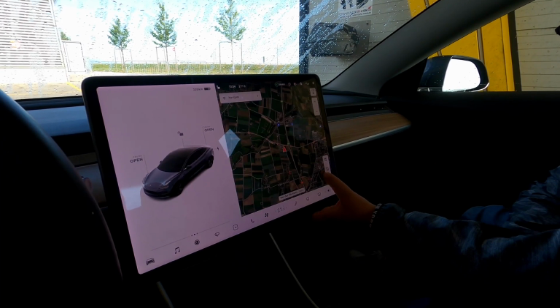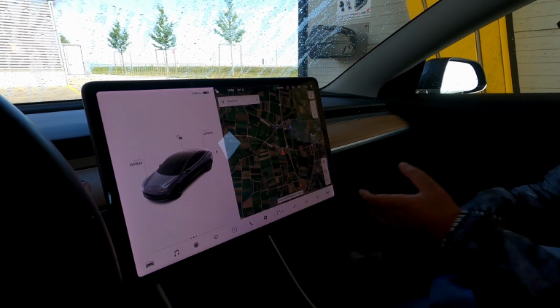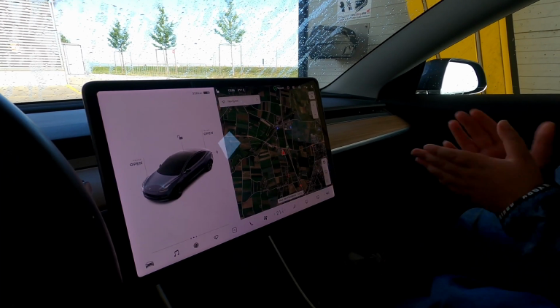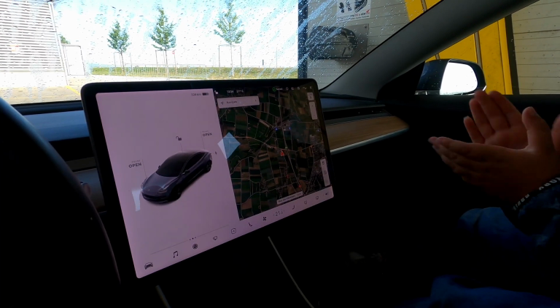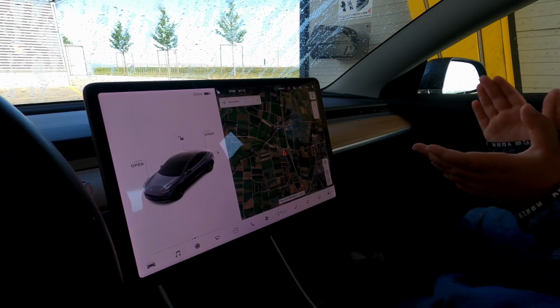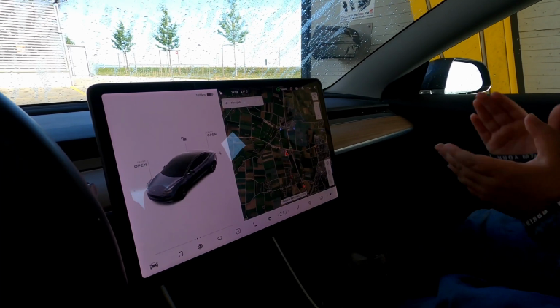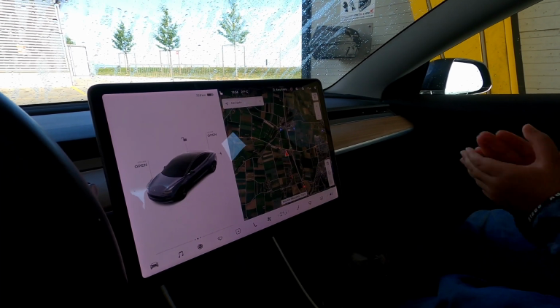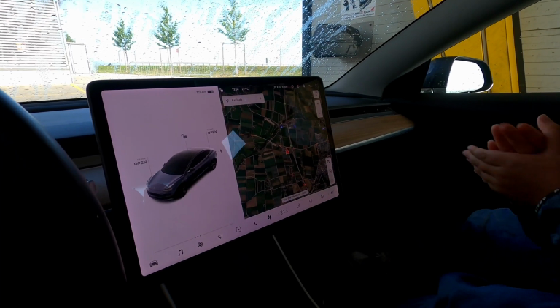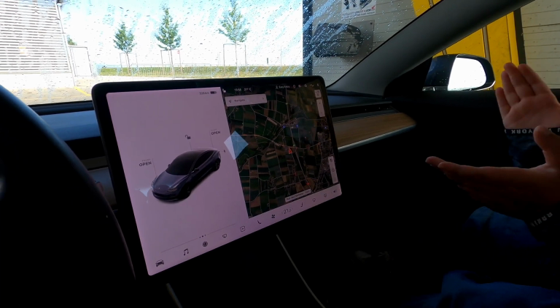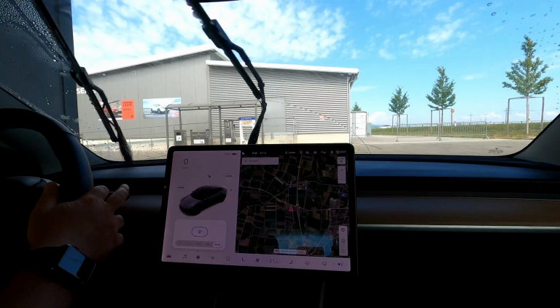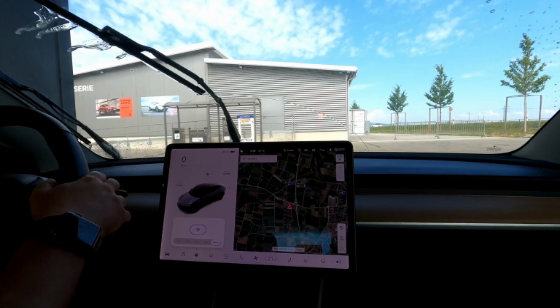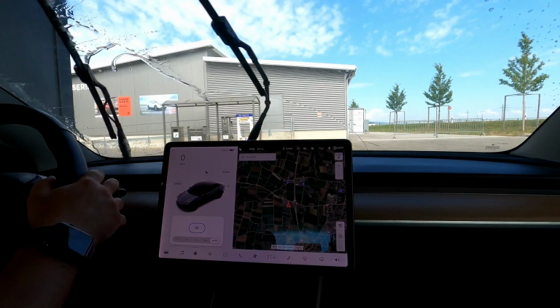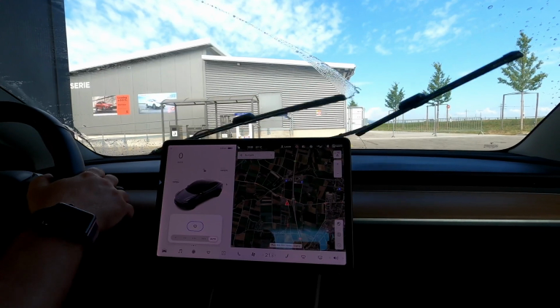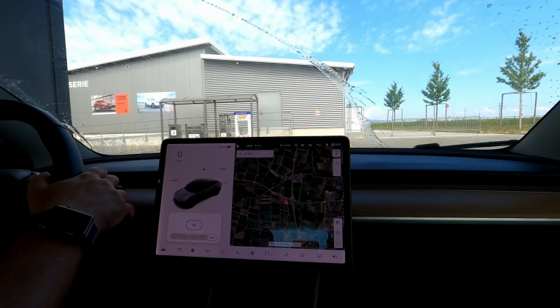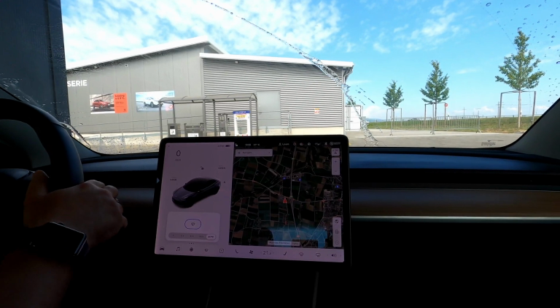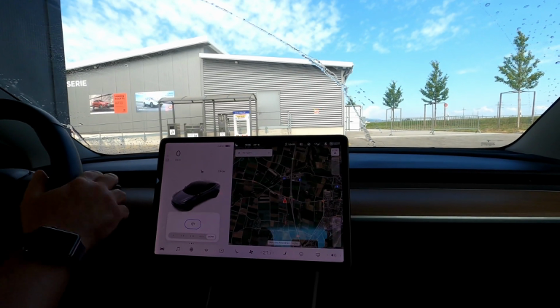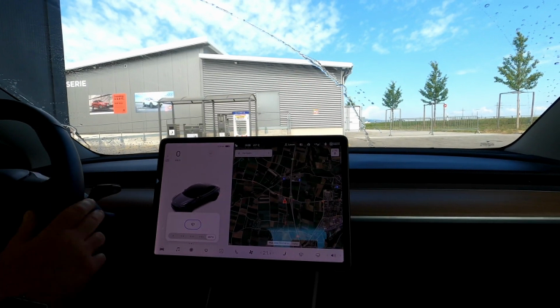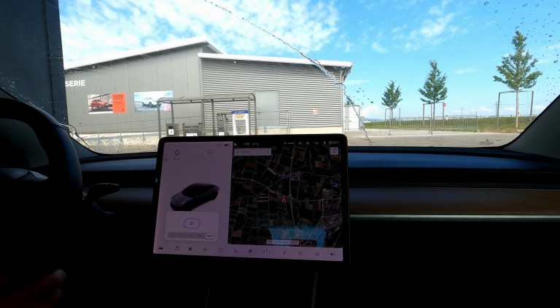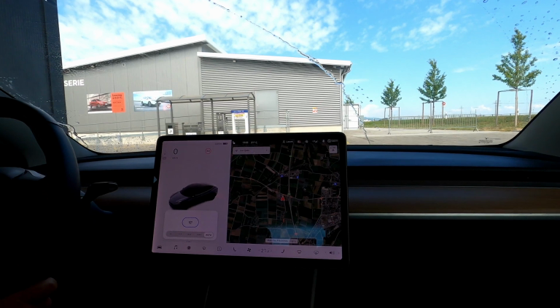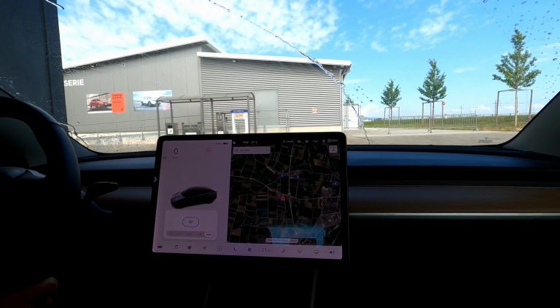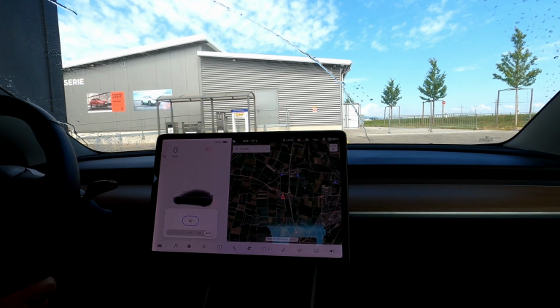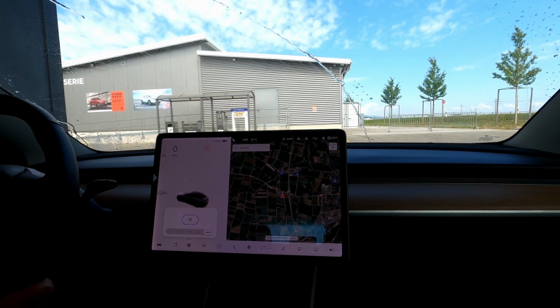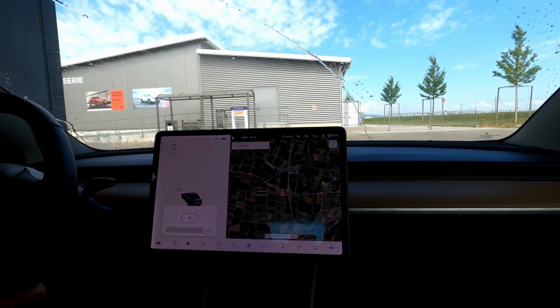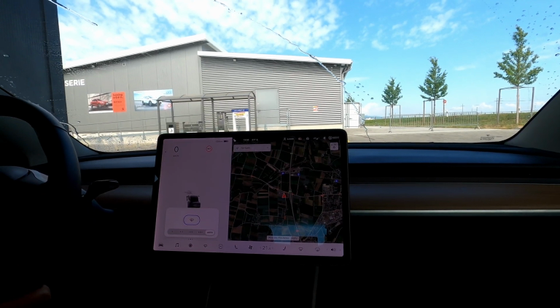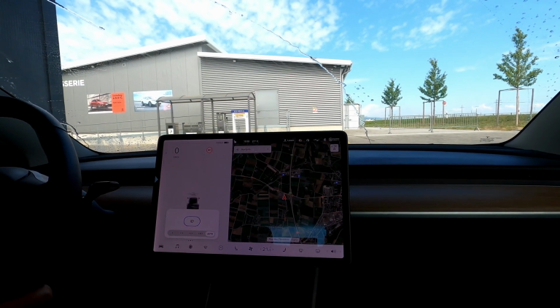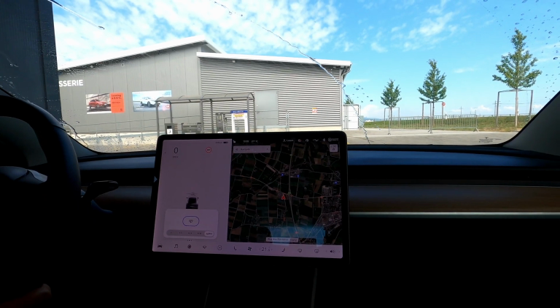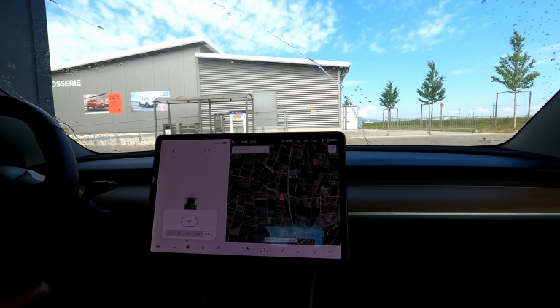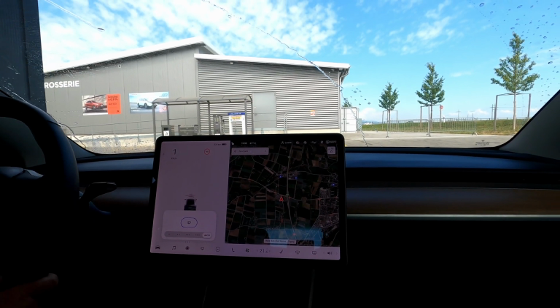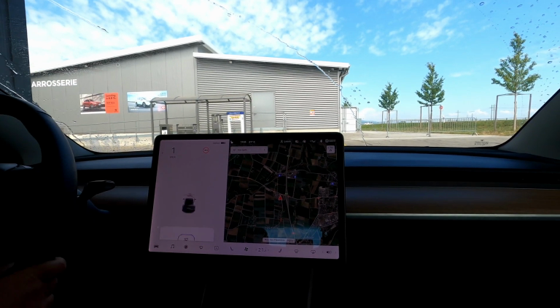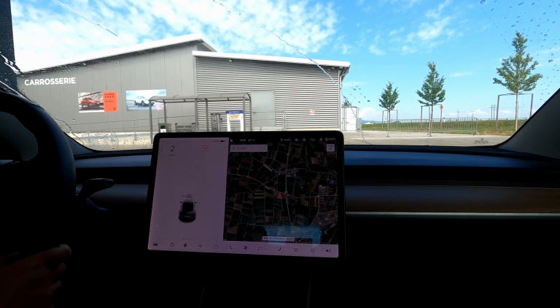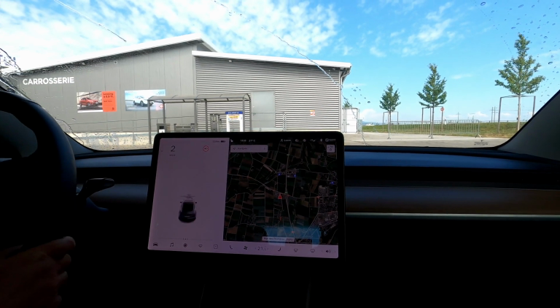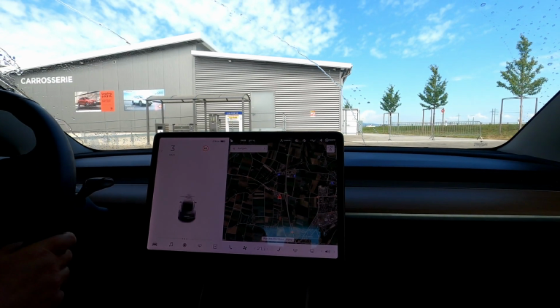We're cleaning the windshield quickly and we're done.